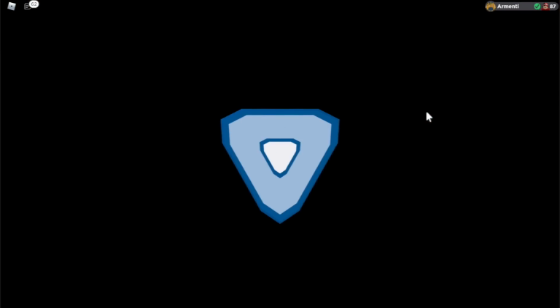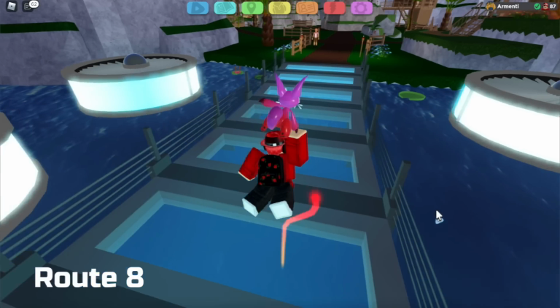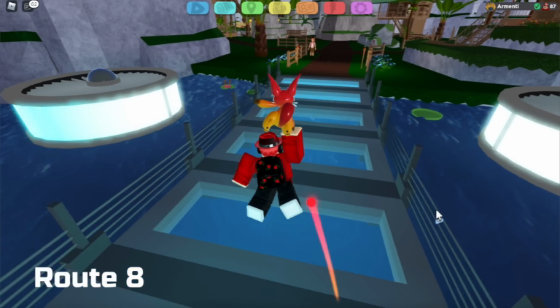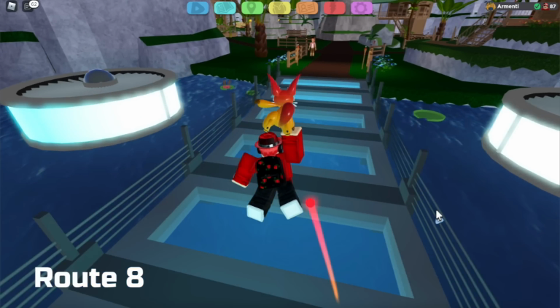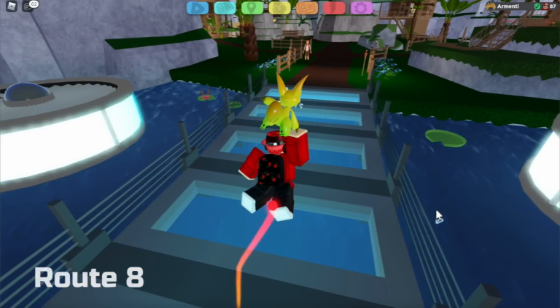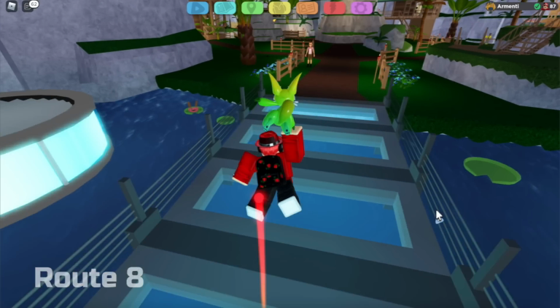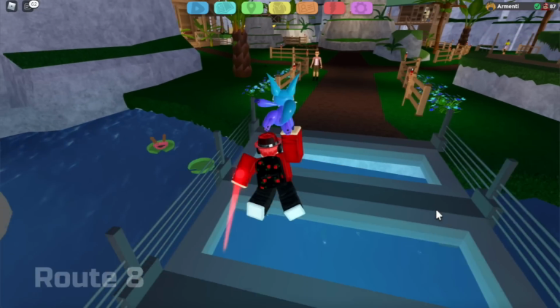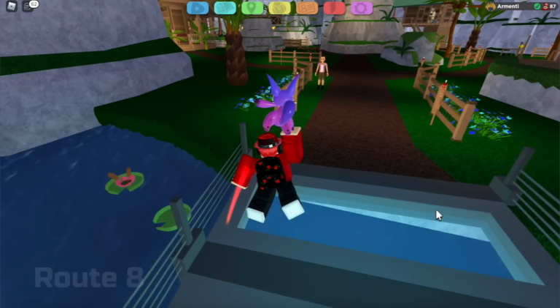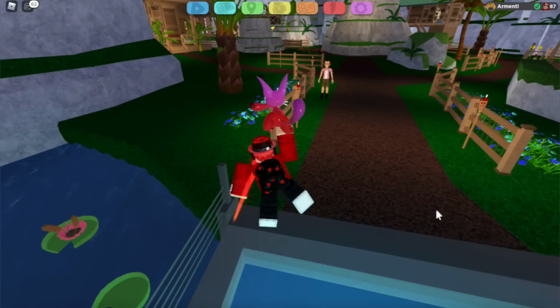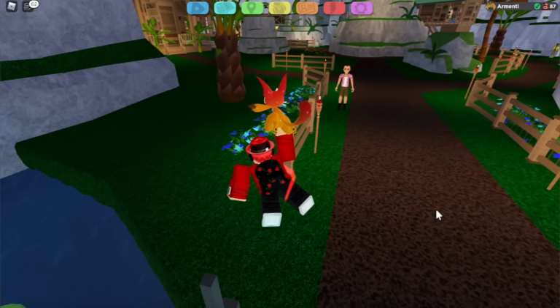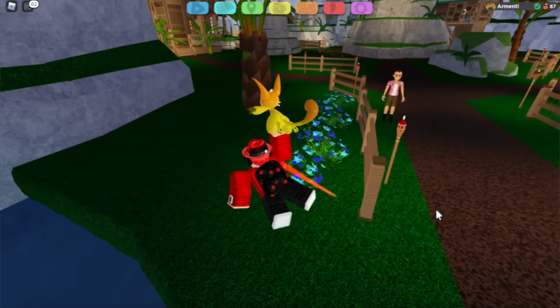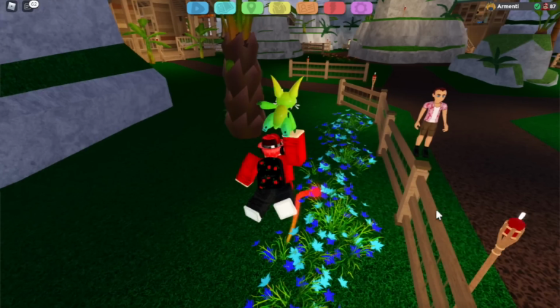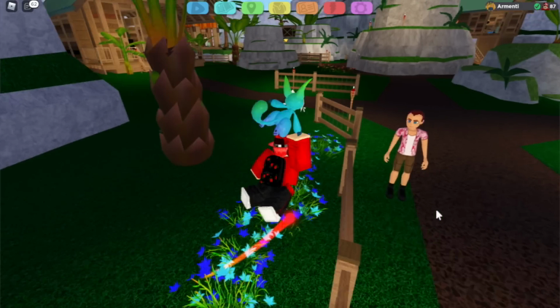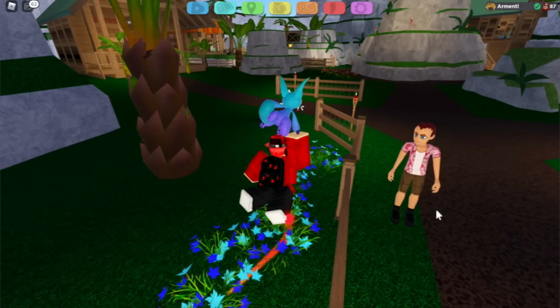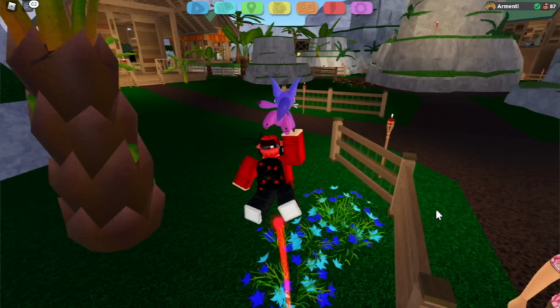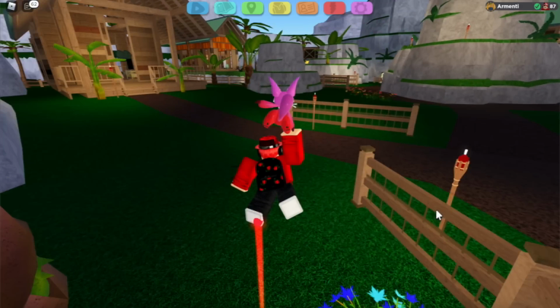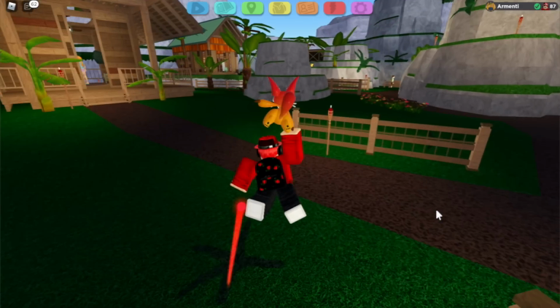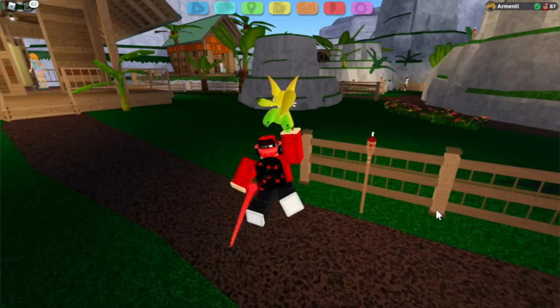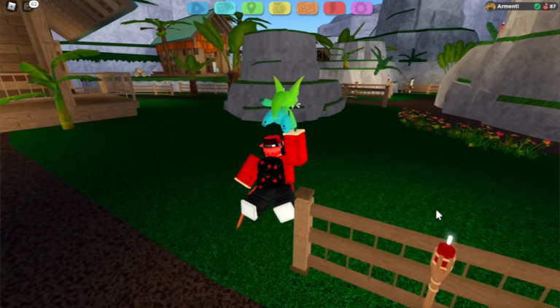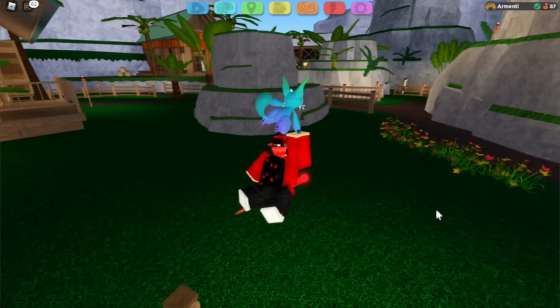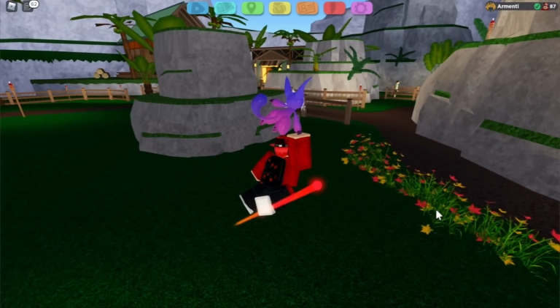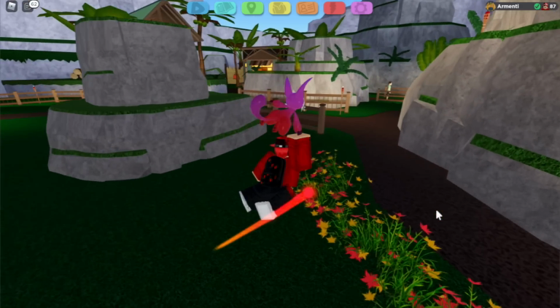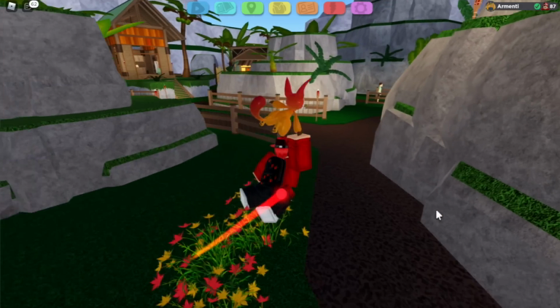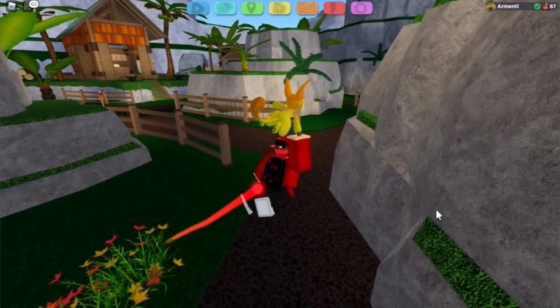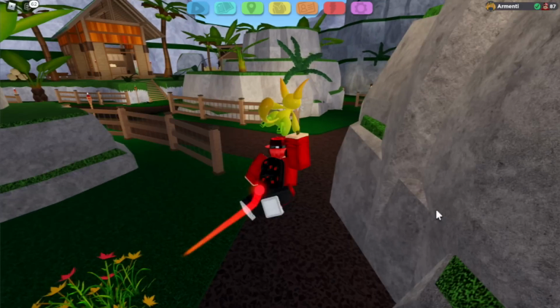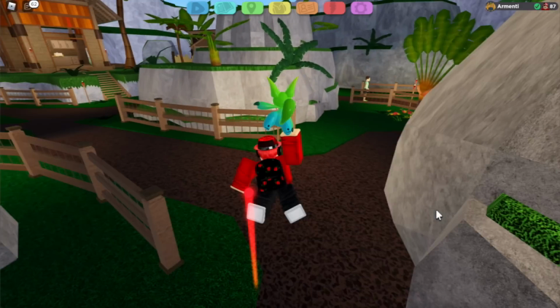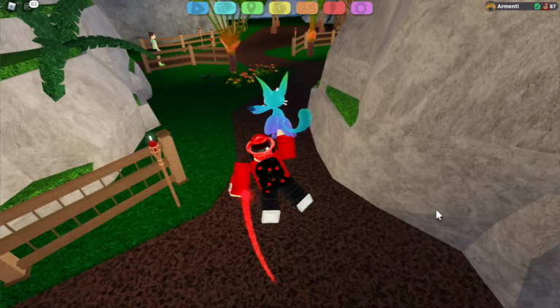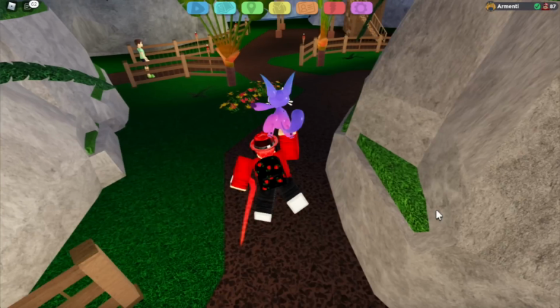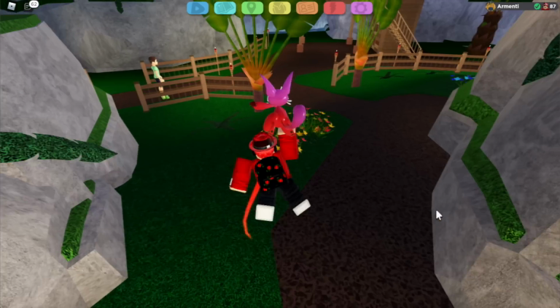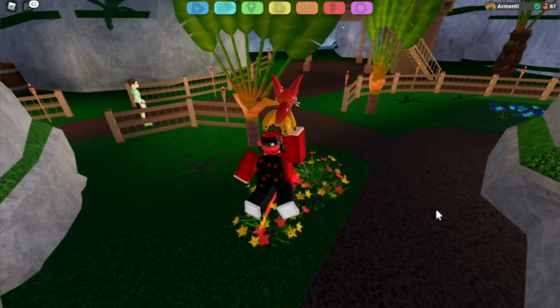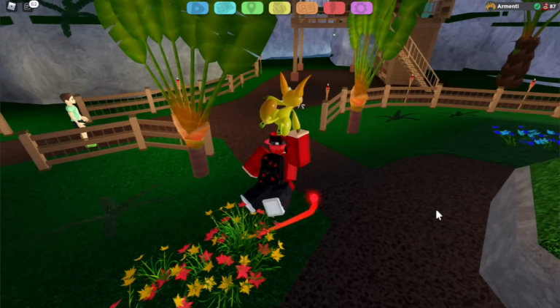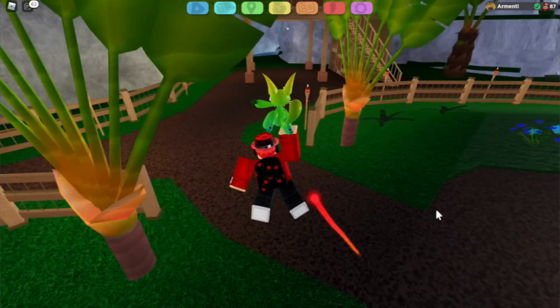The fourth trainer is located in Route Eight. When you get to Route Eight, just go straight and walk to a tree, and this trainer is going to be literally chilling near the tree.